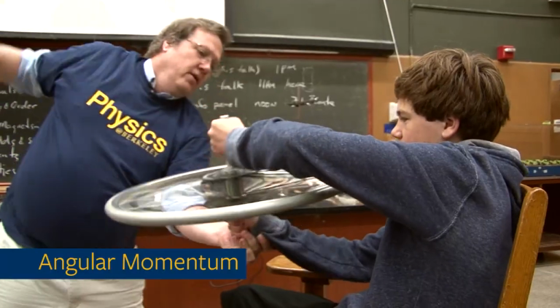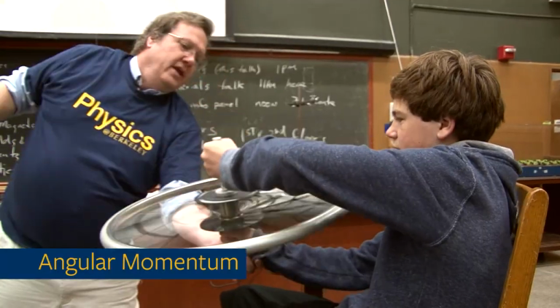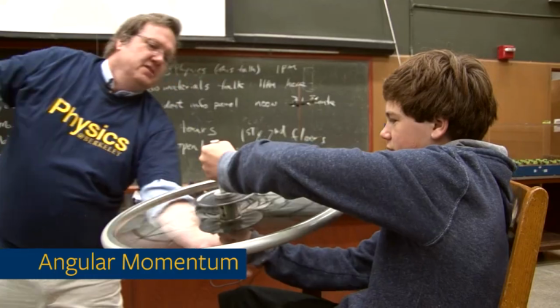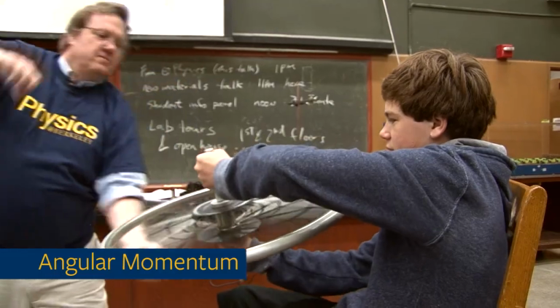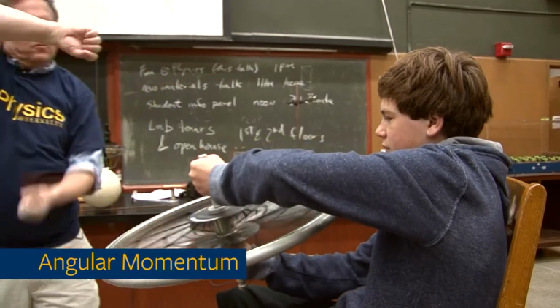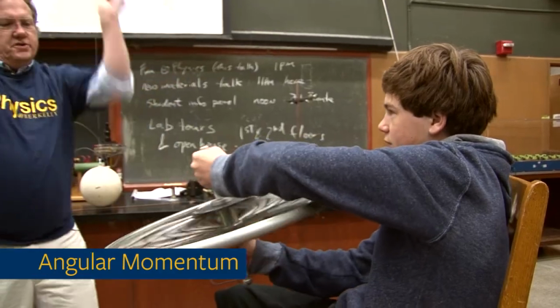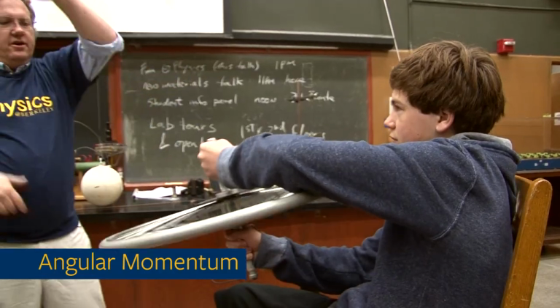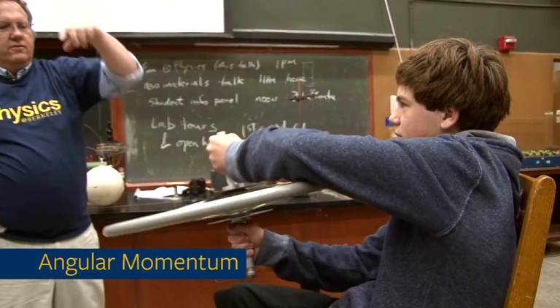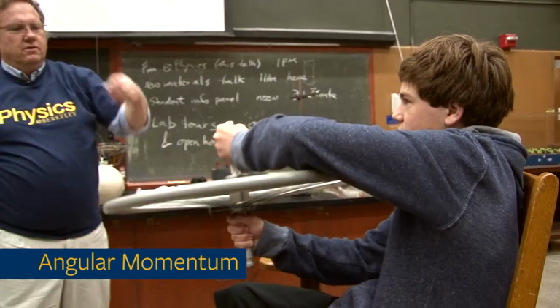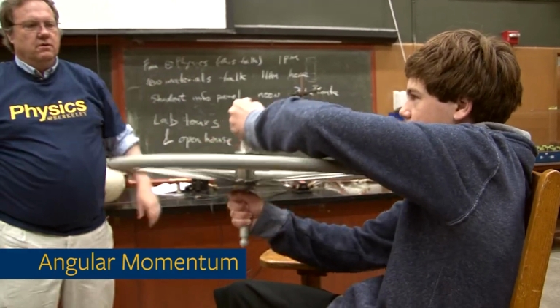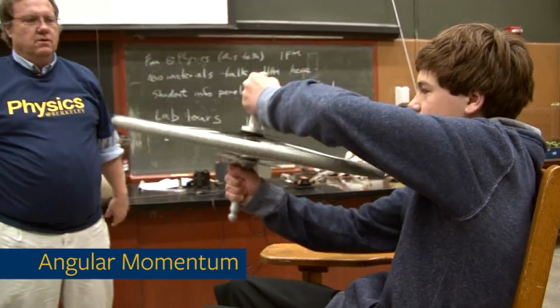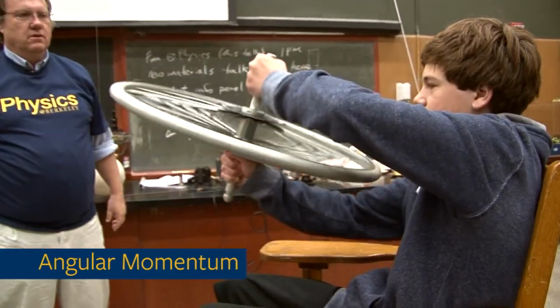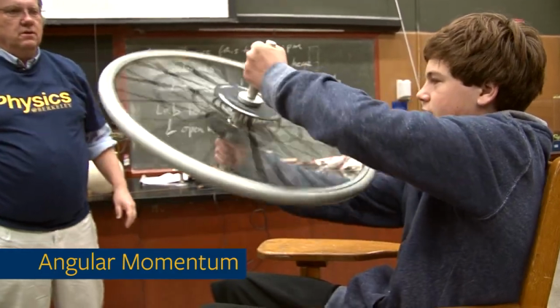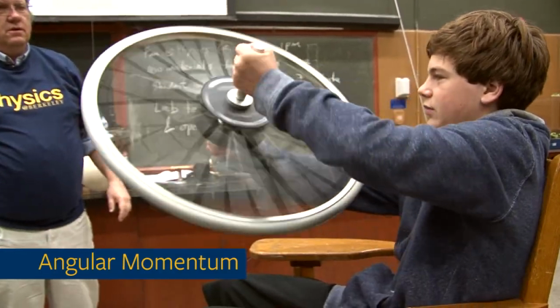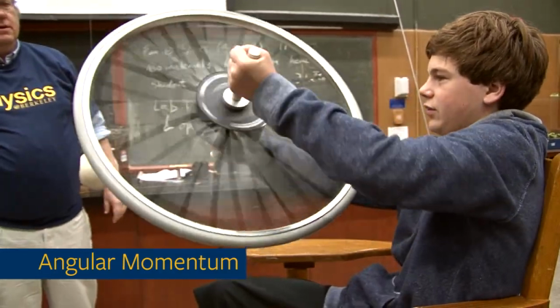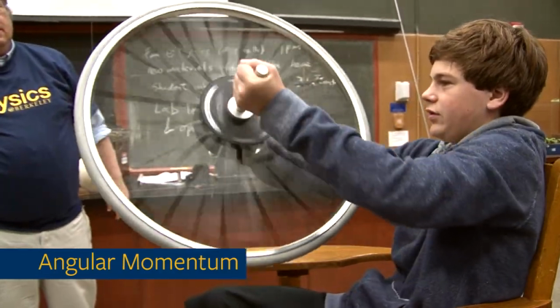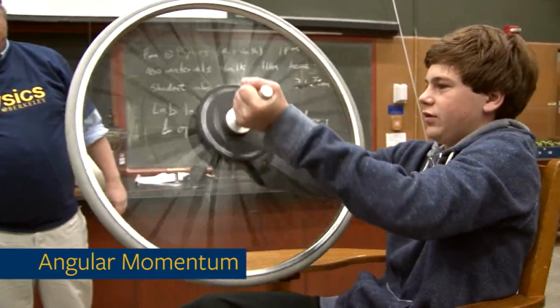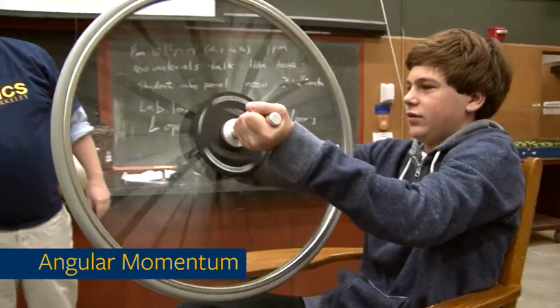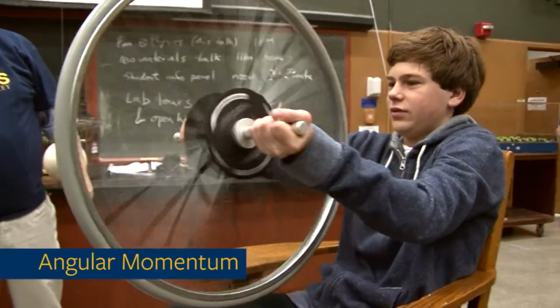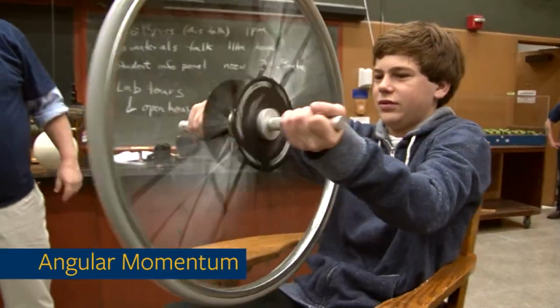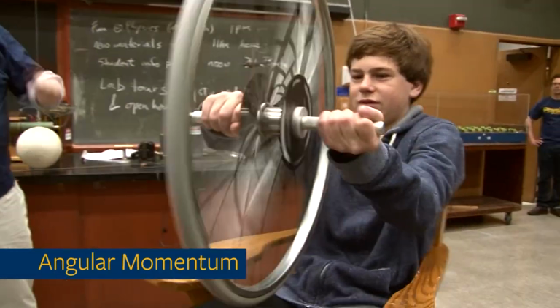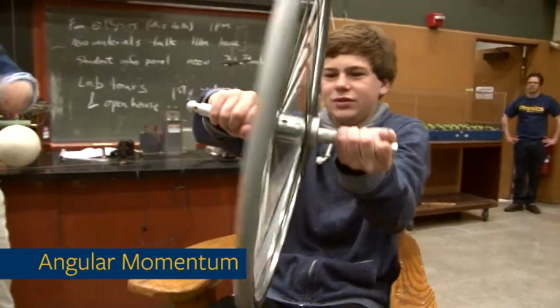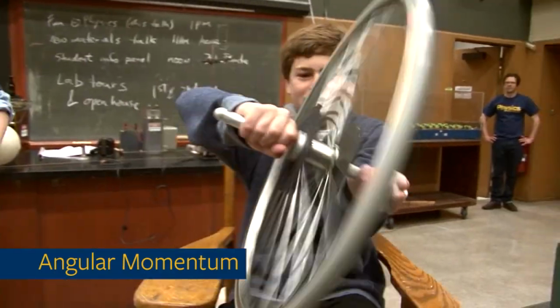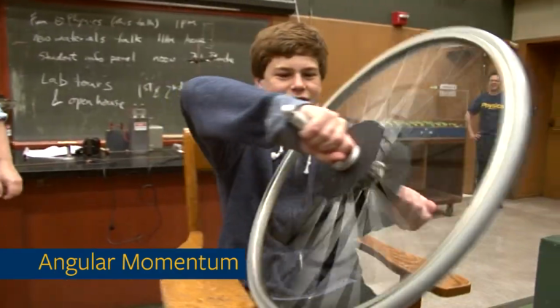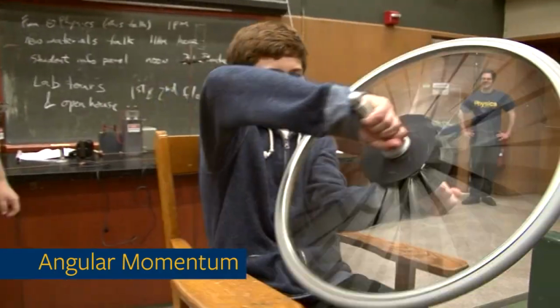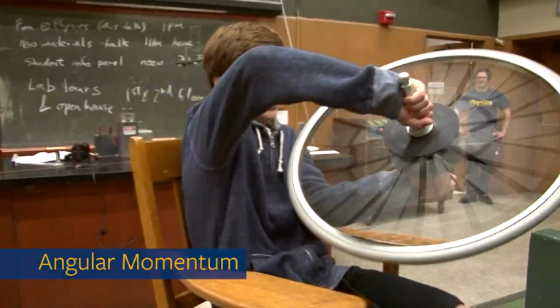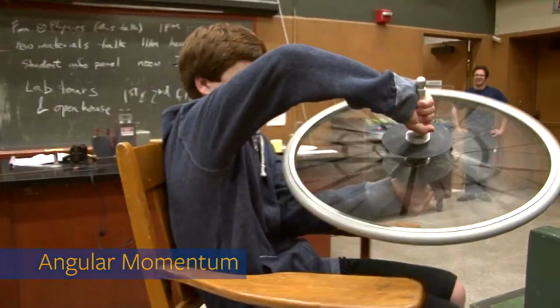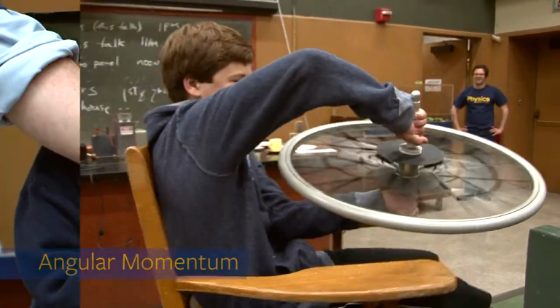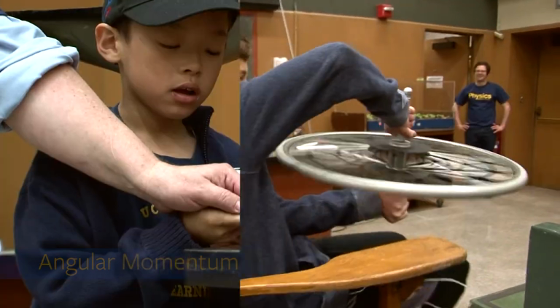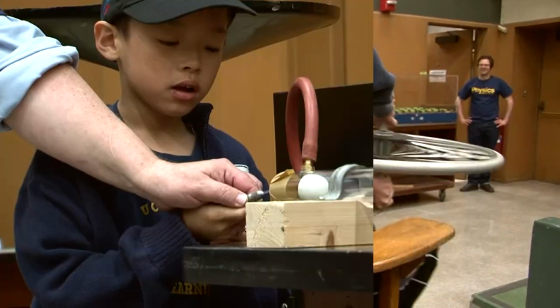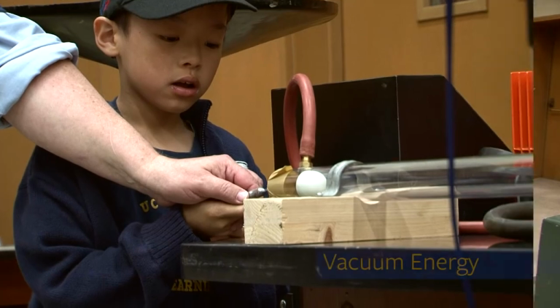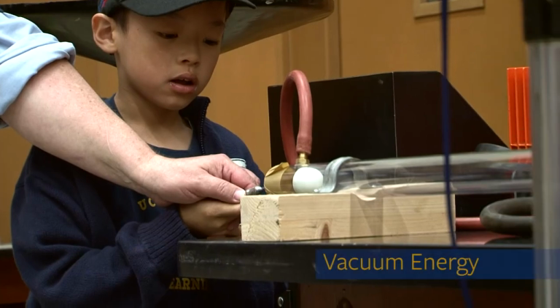Now just rotate it over — all the way over, all the way over. There we go.